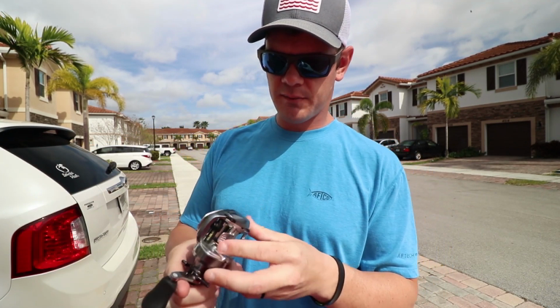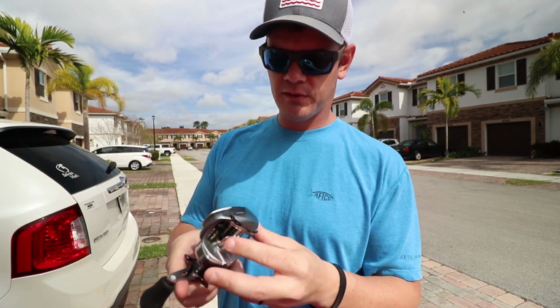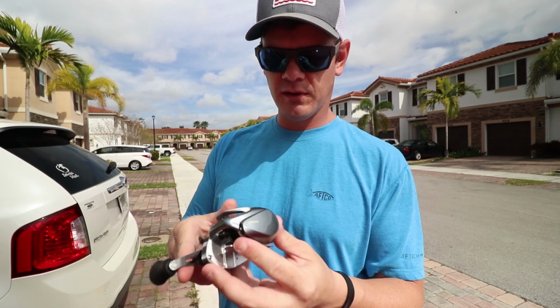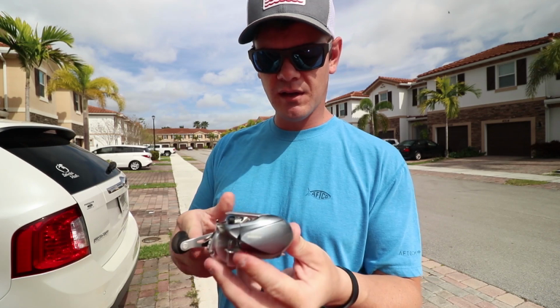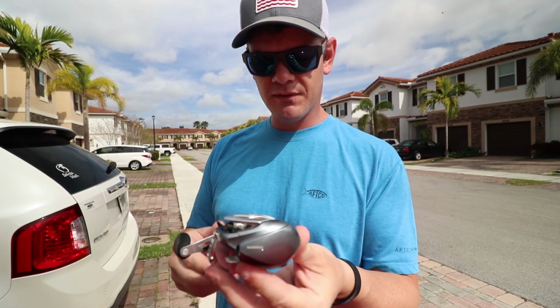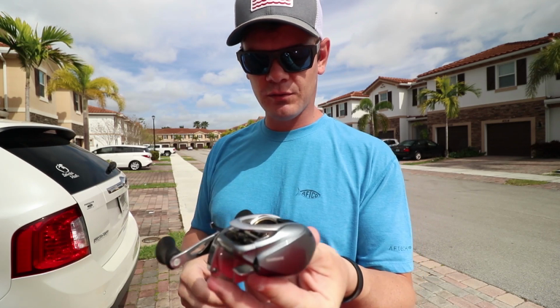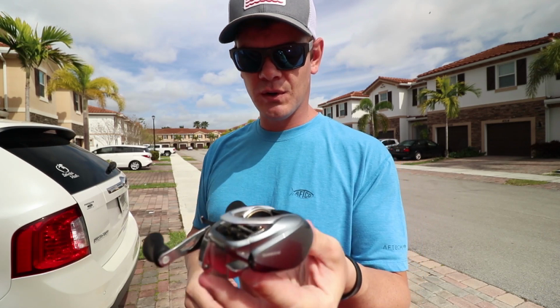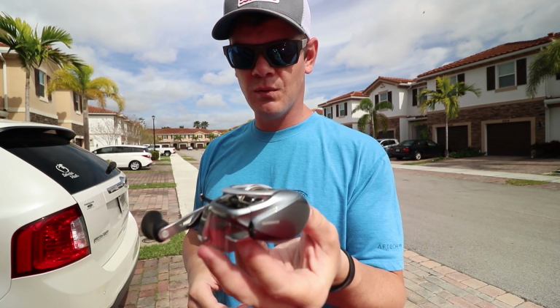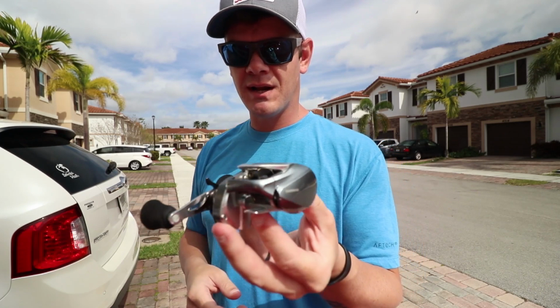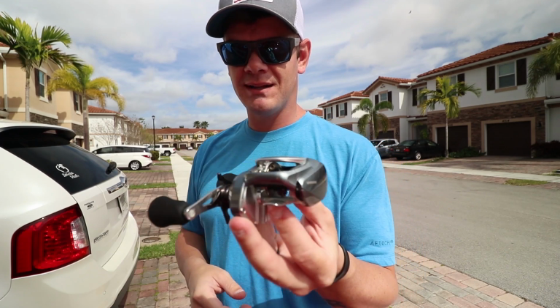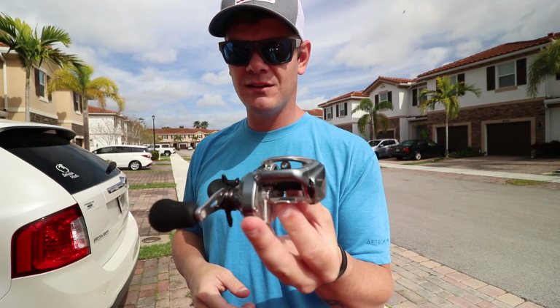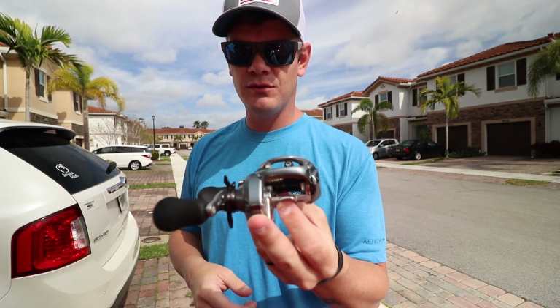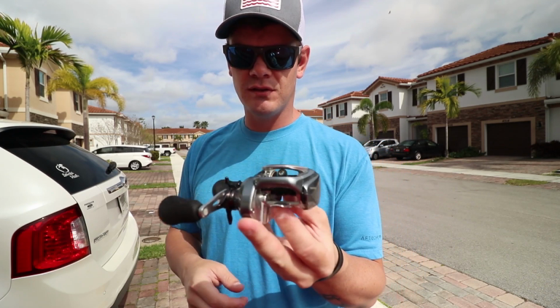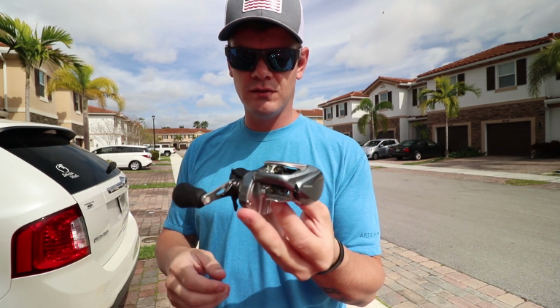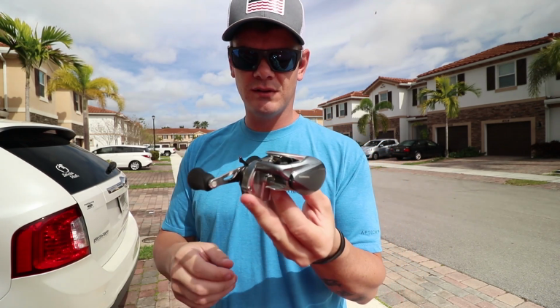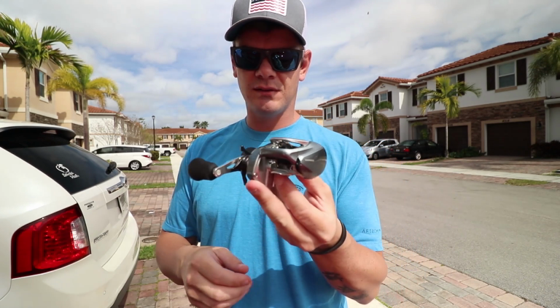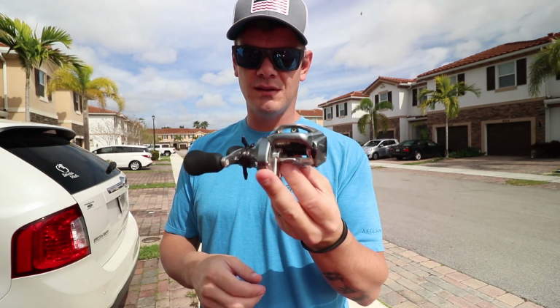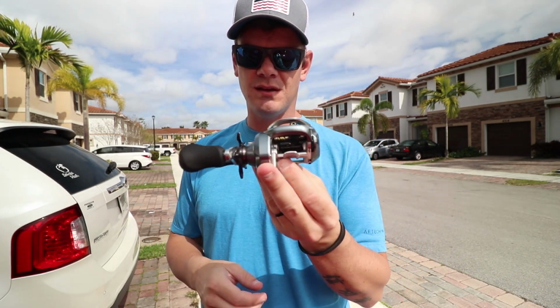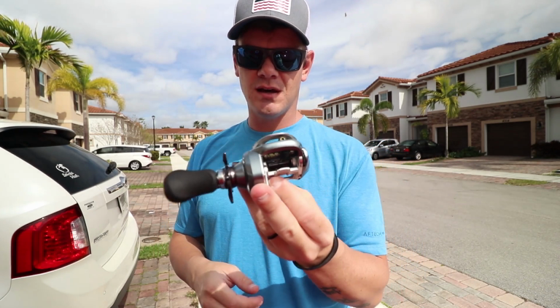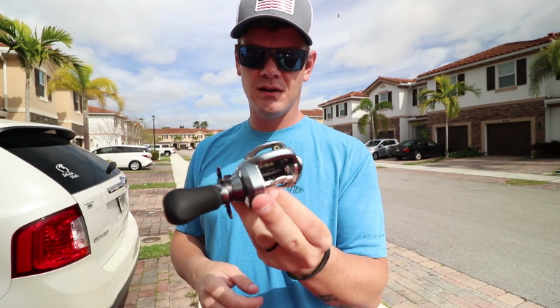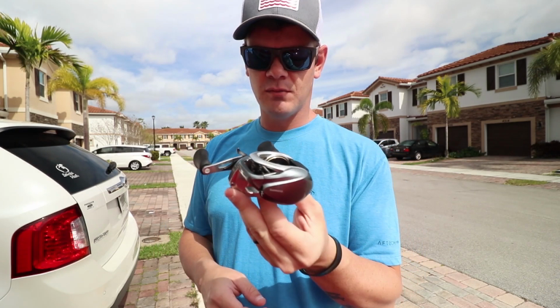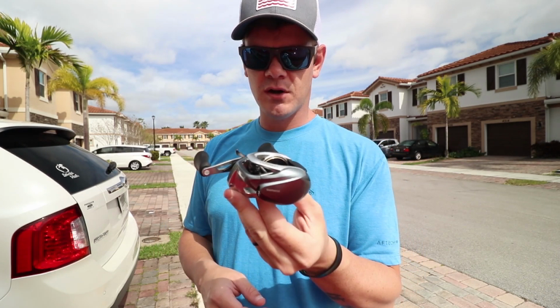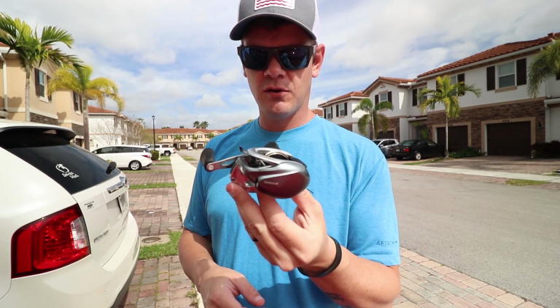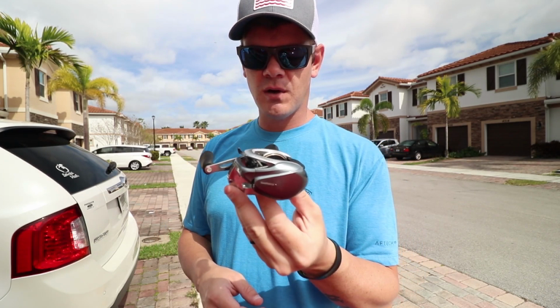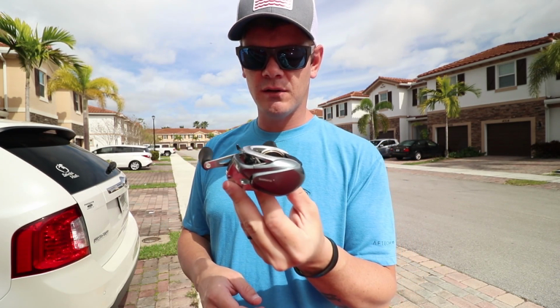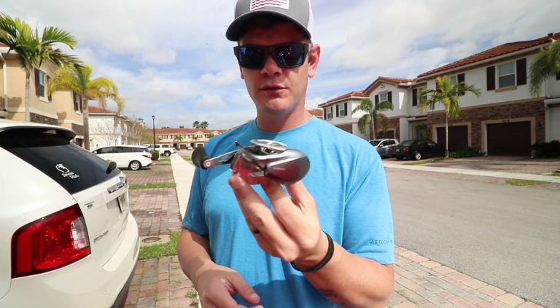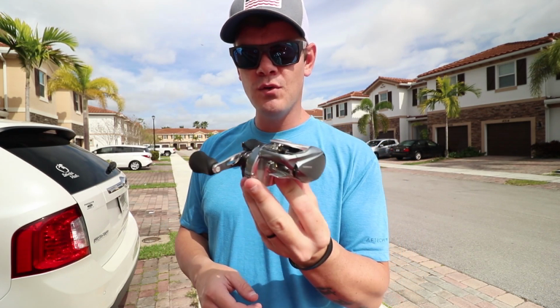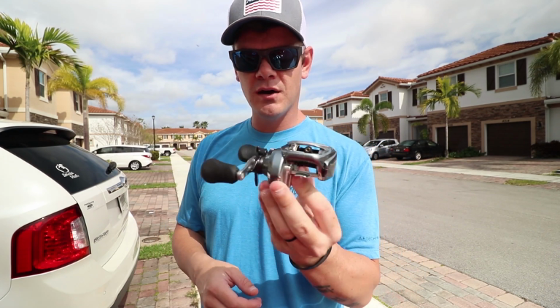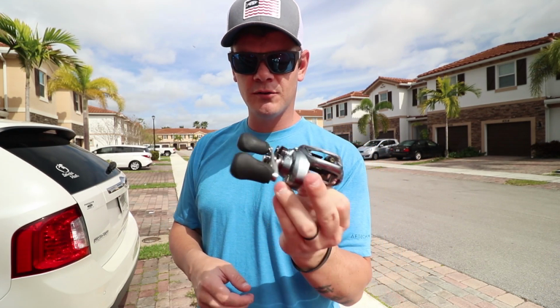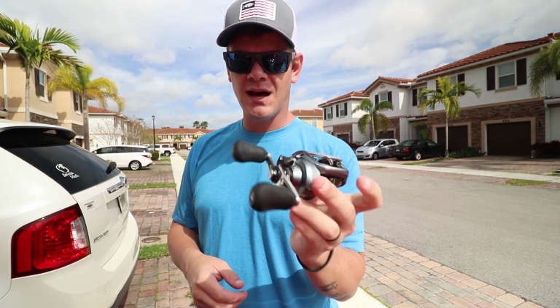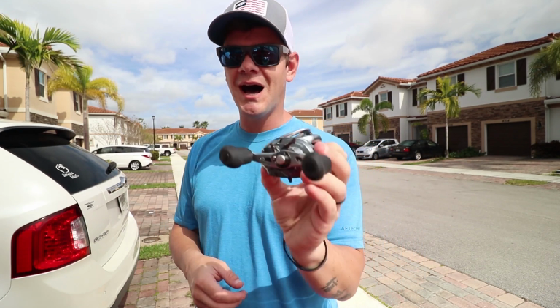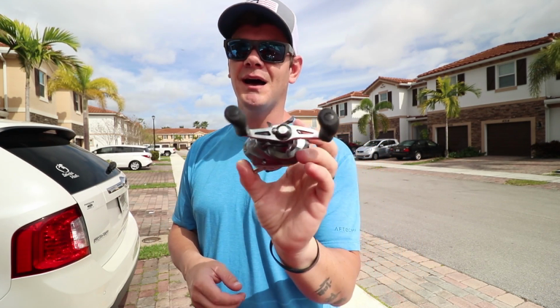Absolutely love this reel. When I did used to use it, this is the Shimano Corrado 200i.